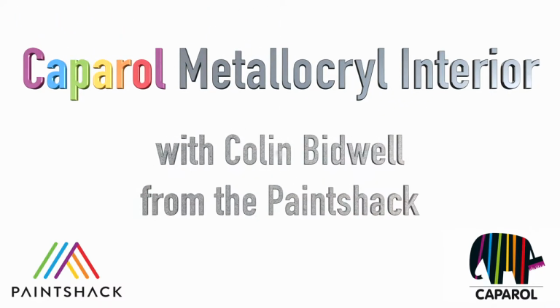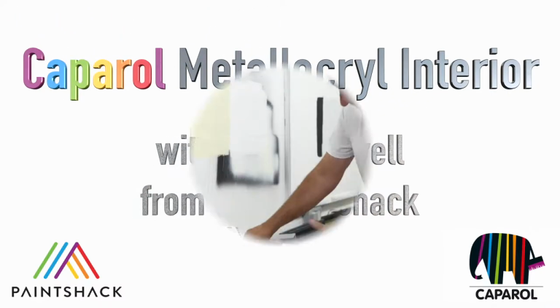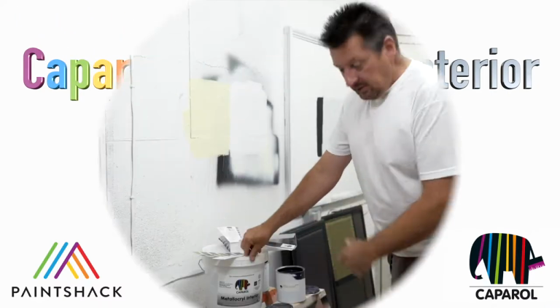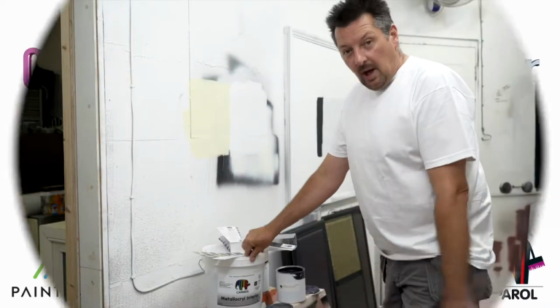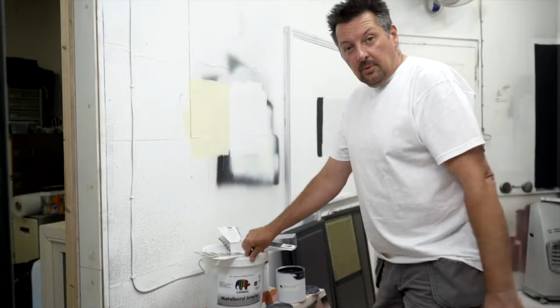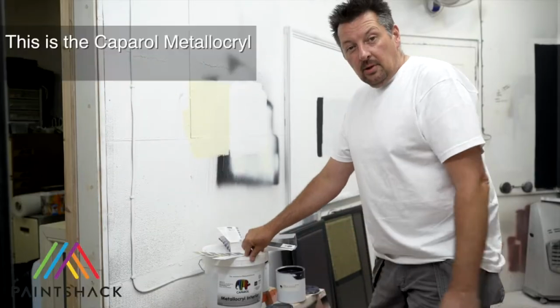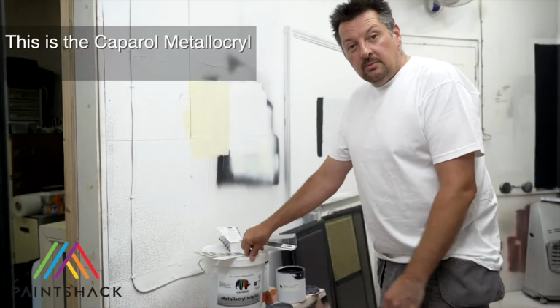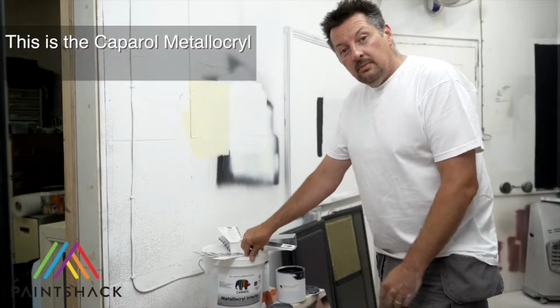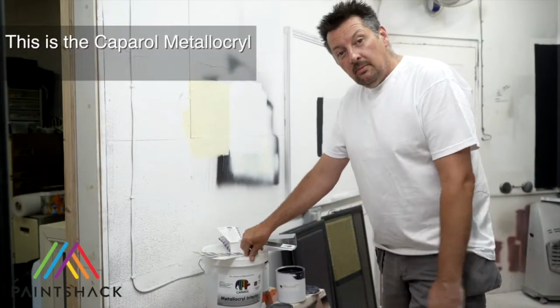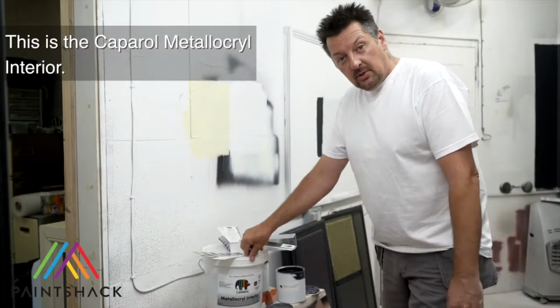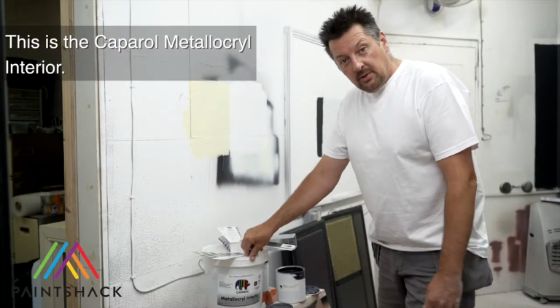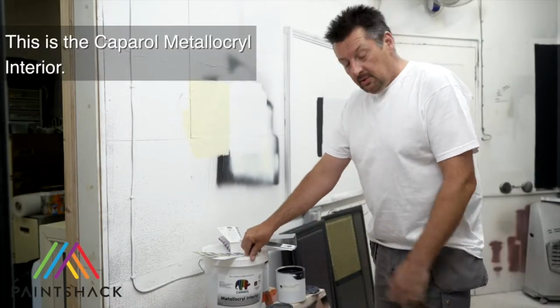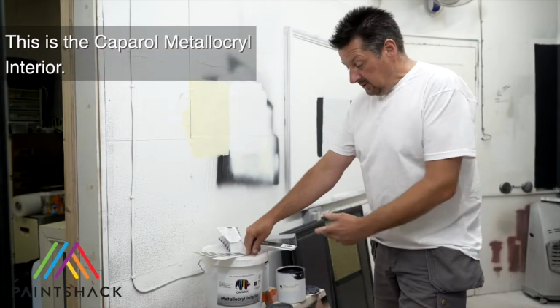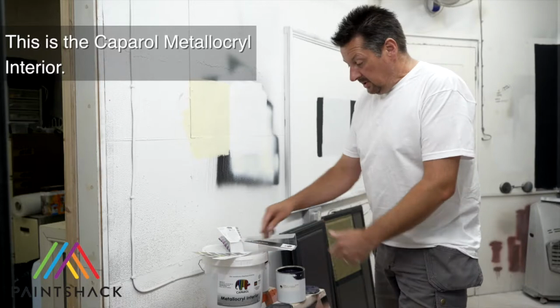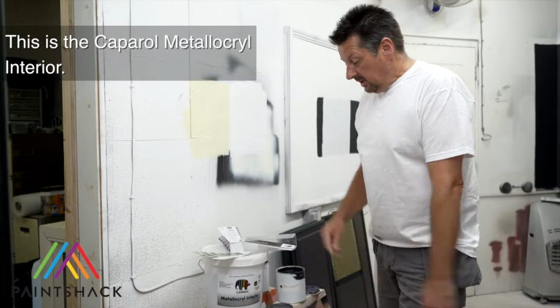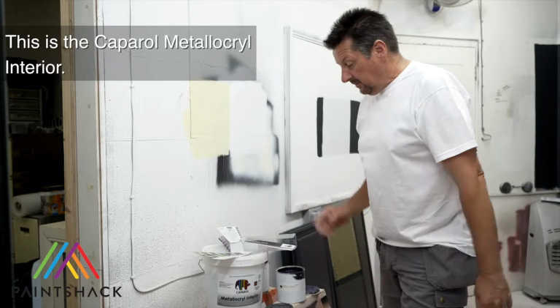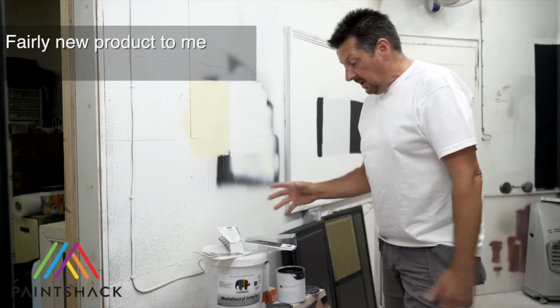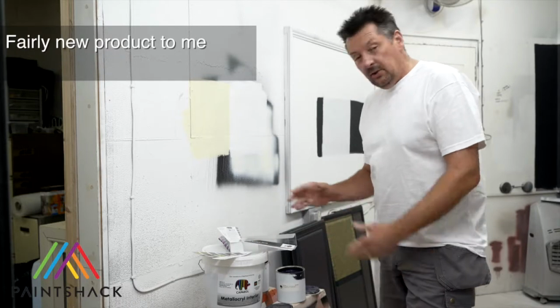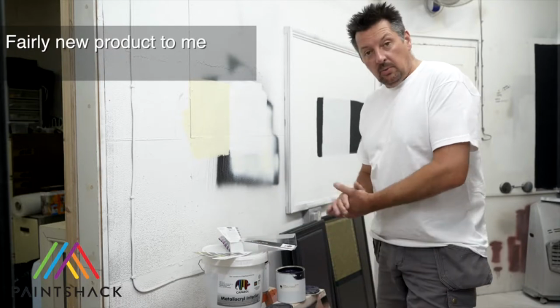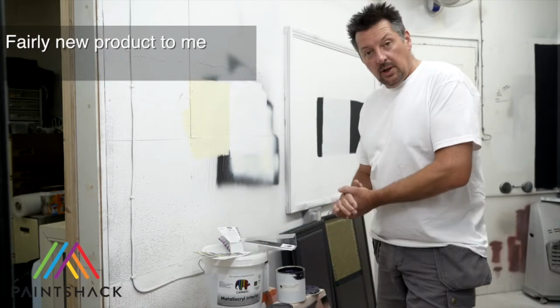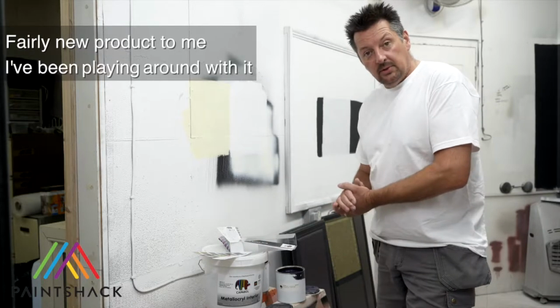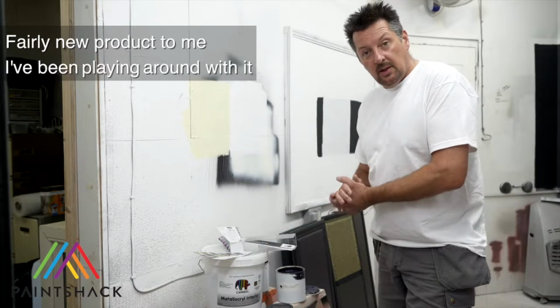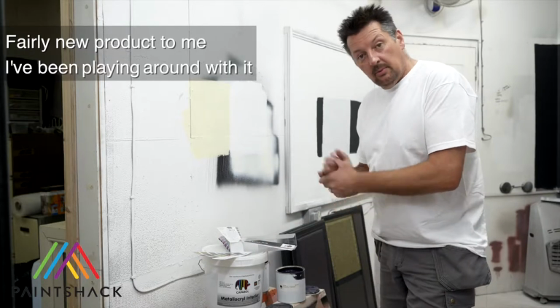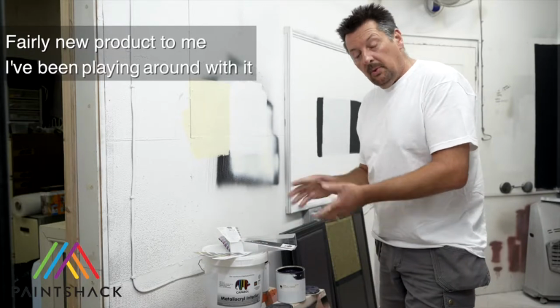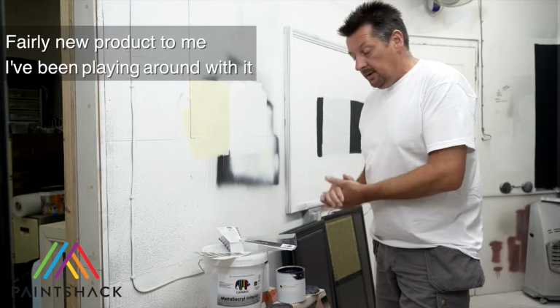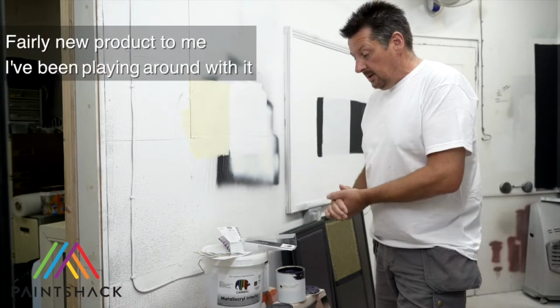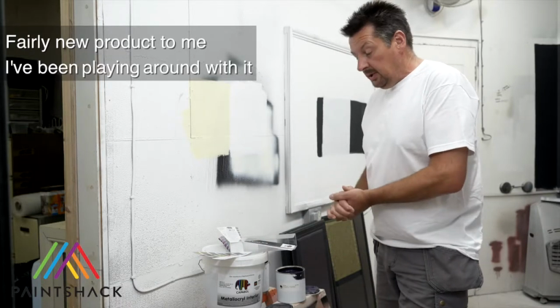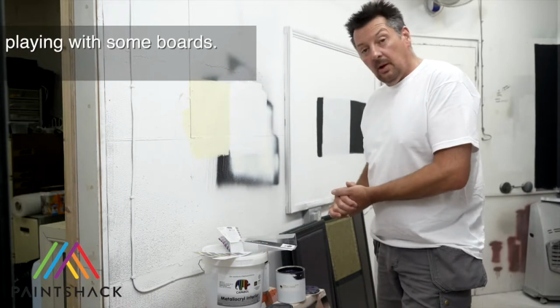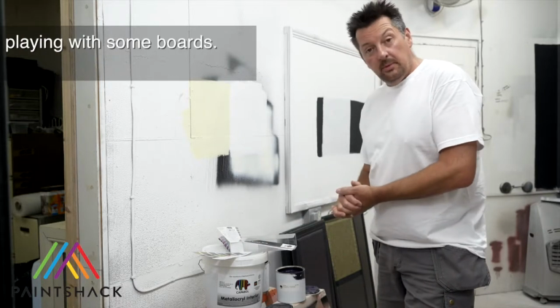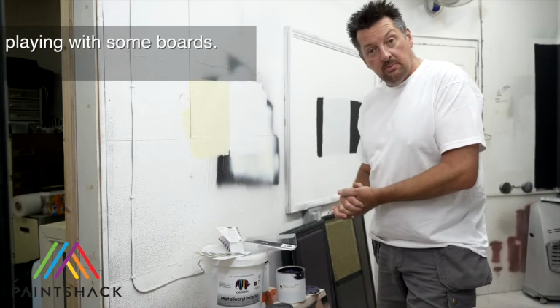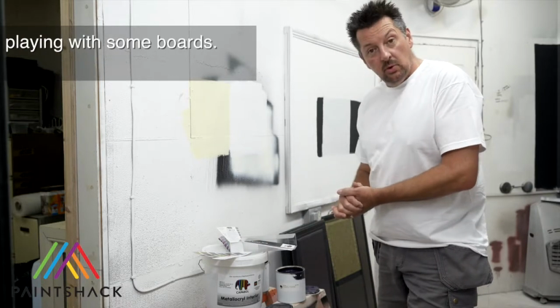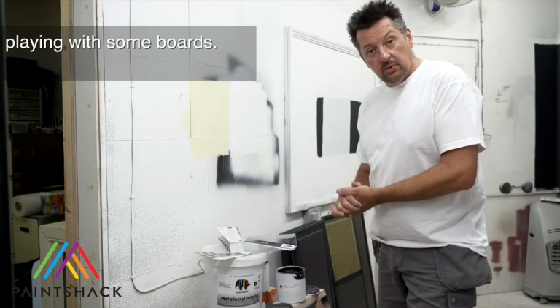This is the Caparol Metacryl Interior. It's a fairly new product to me. I've been playing around with it, playing with some boards.